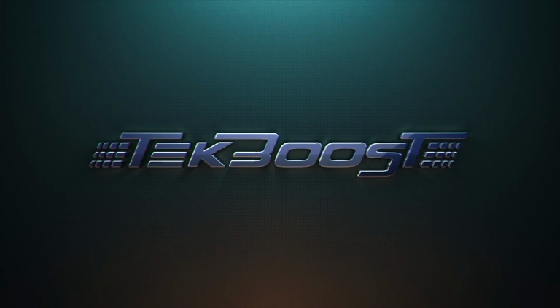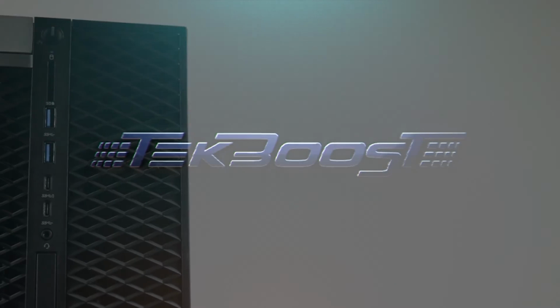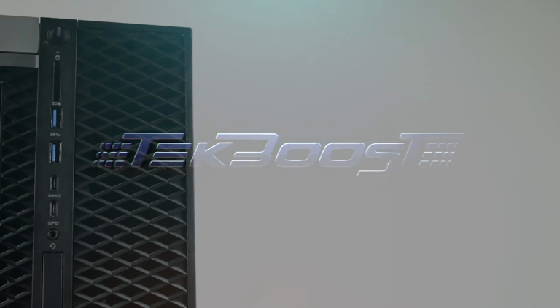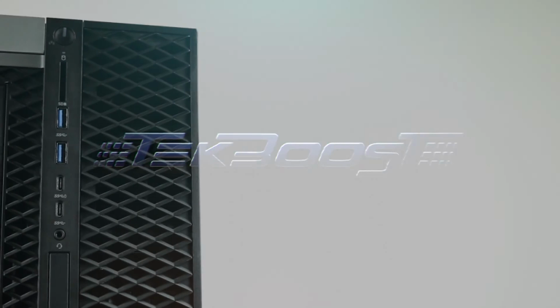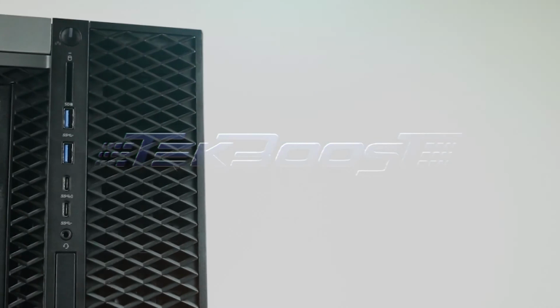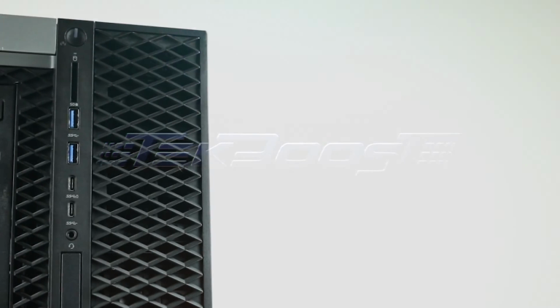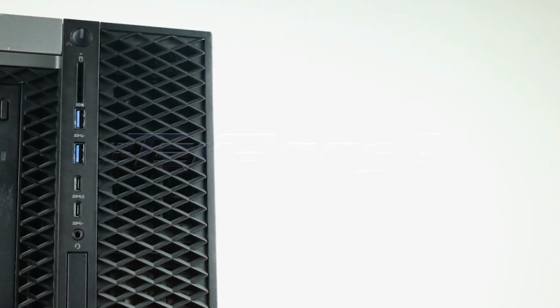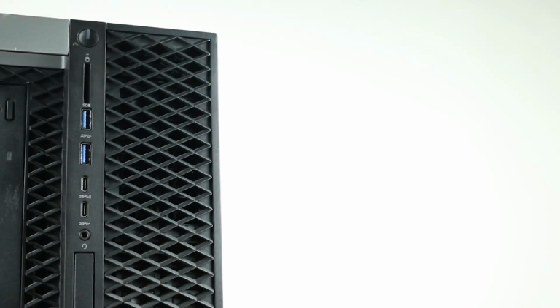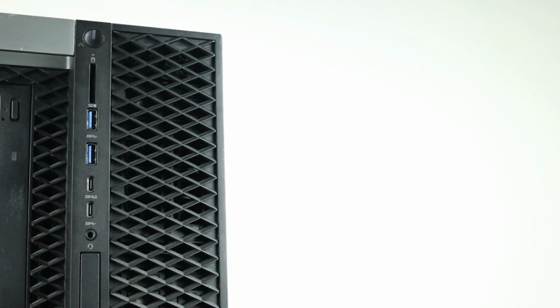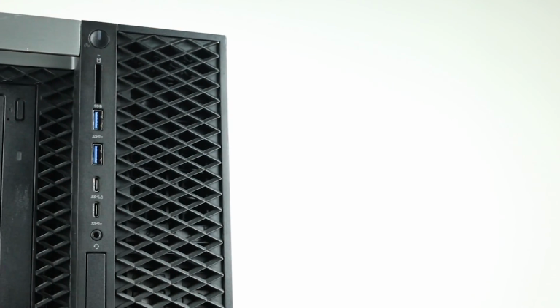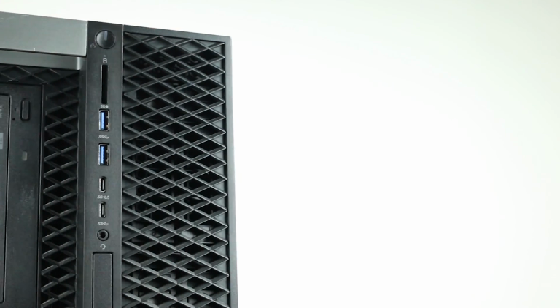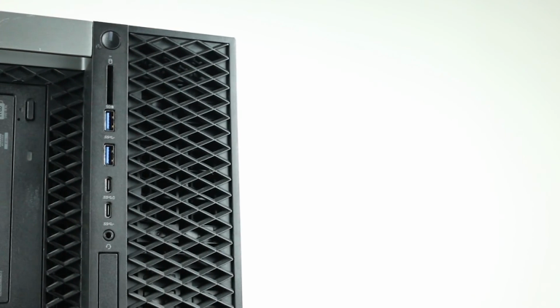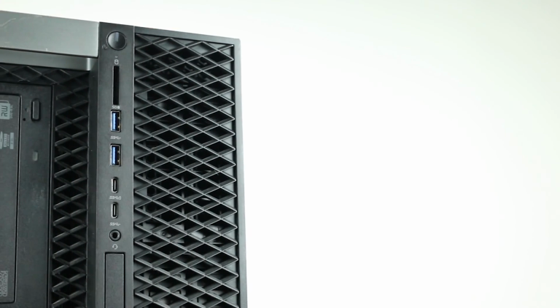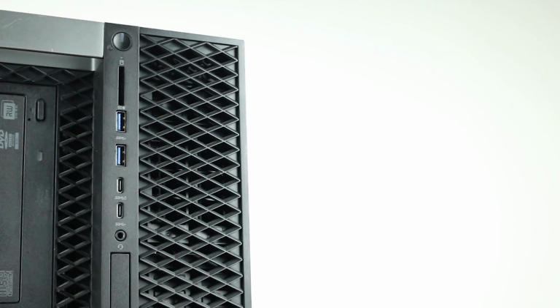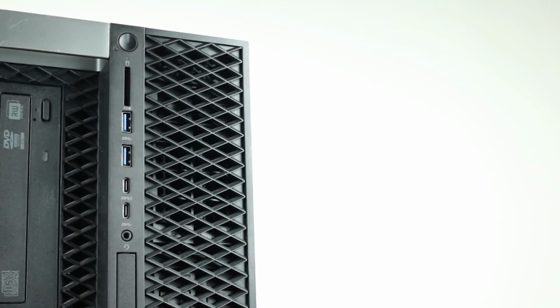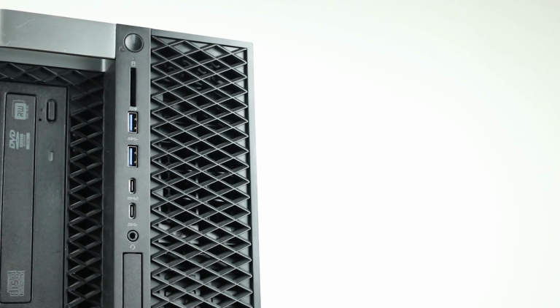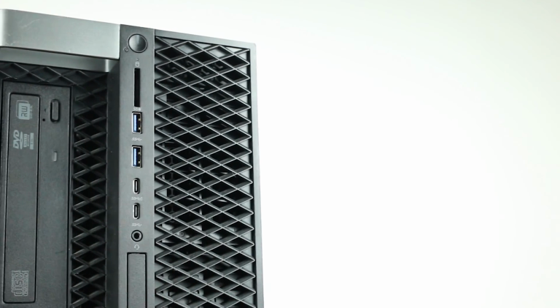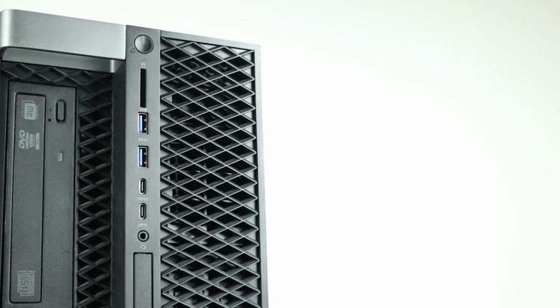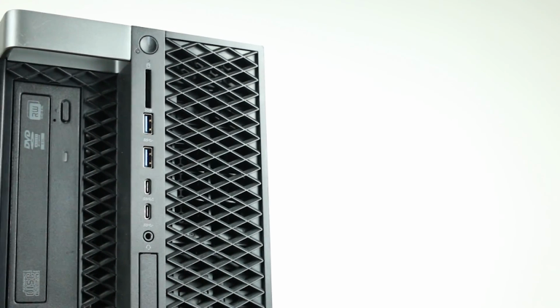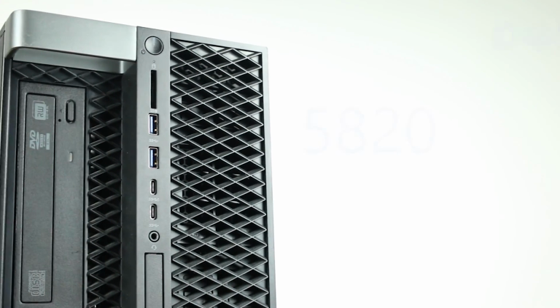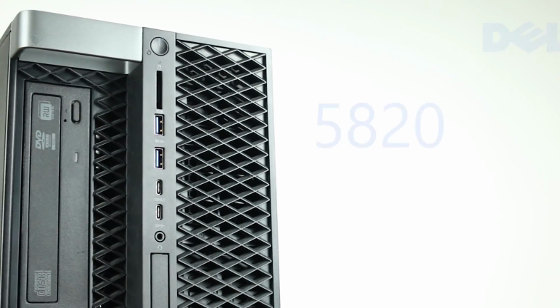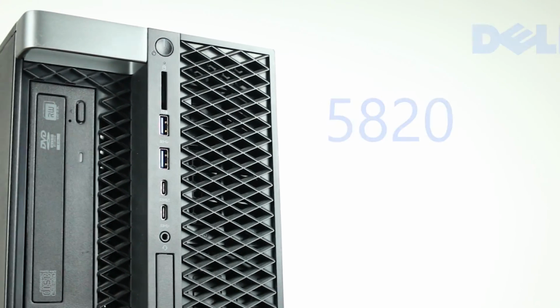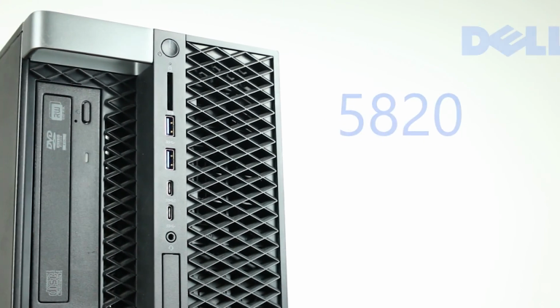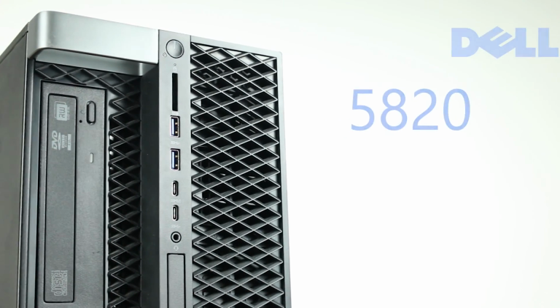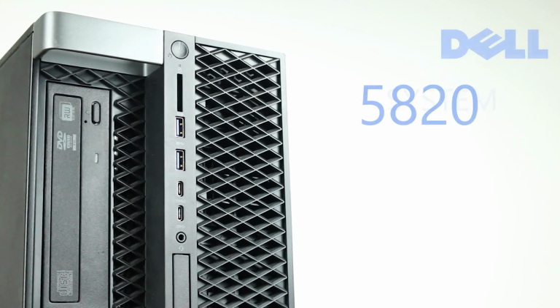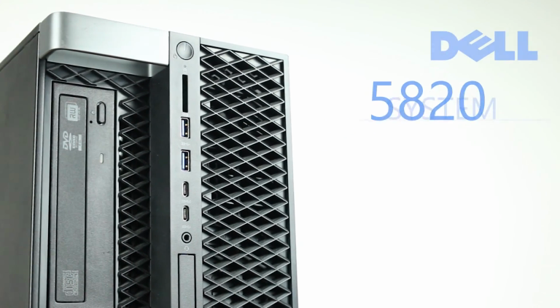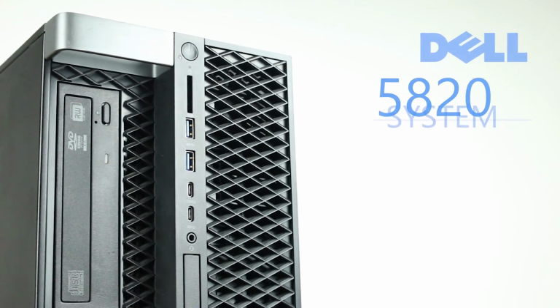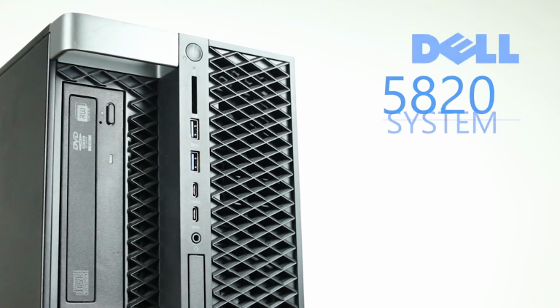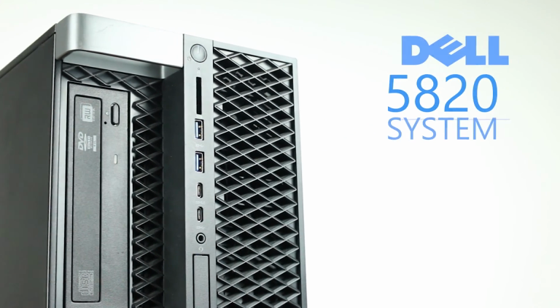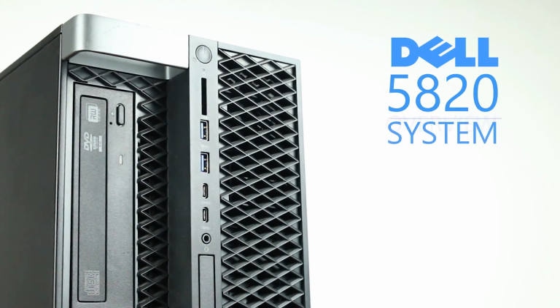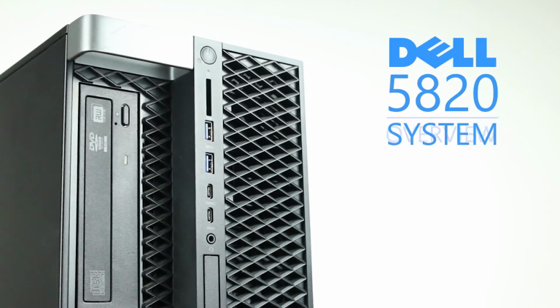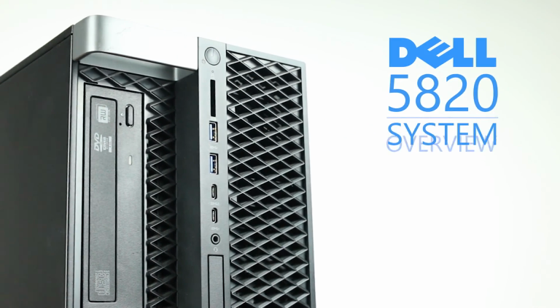Hello and welcome to TechBoost TV. Today we are going to be looking at the Dell Precision 5820 workstation.